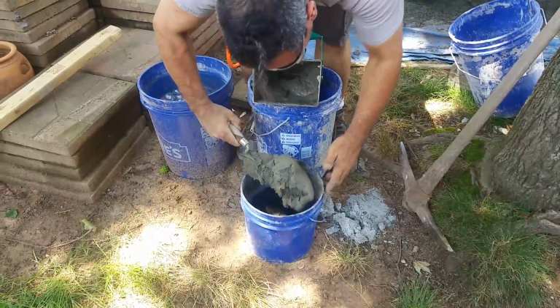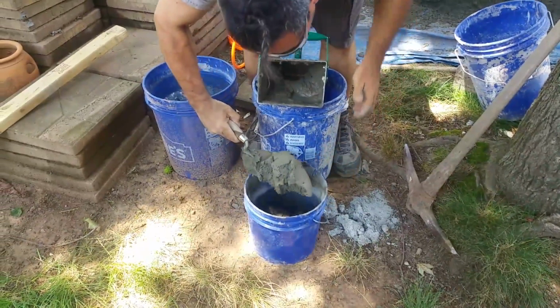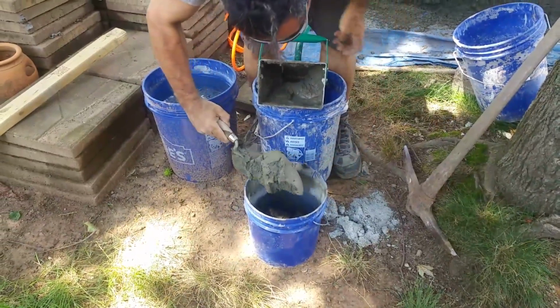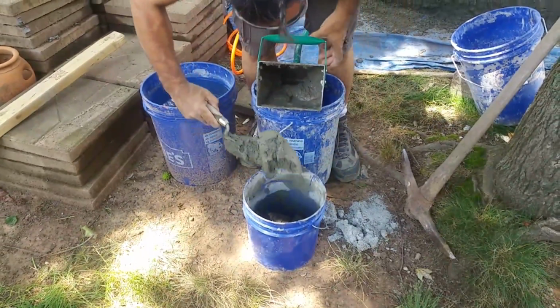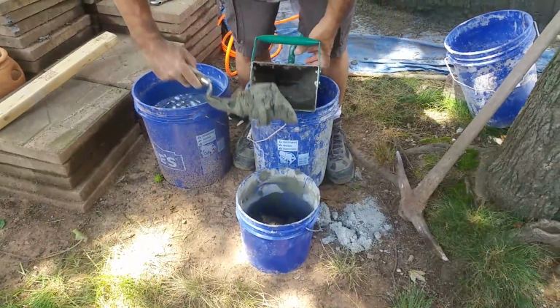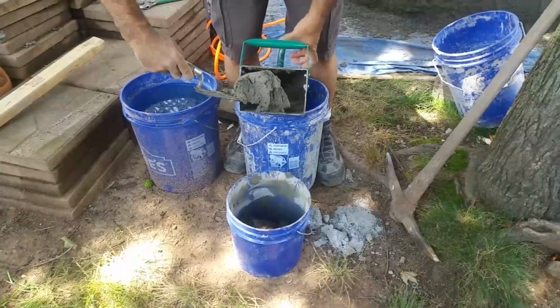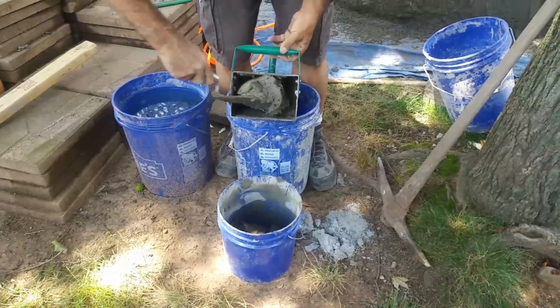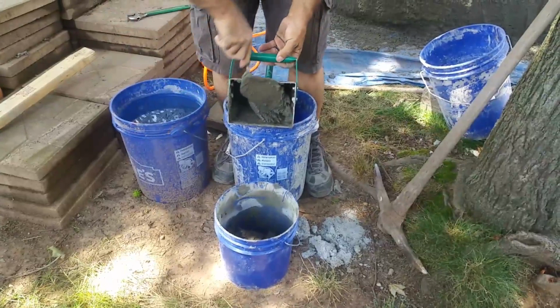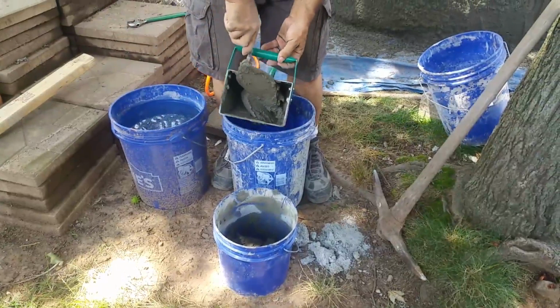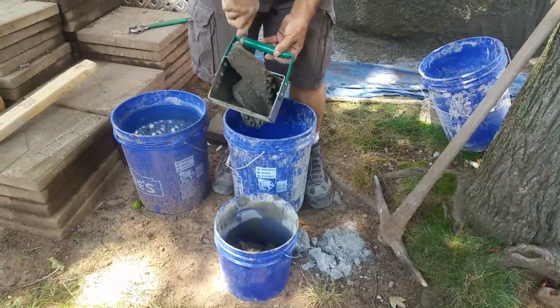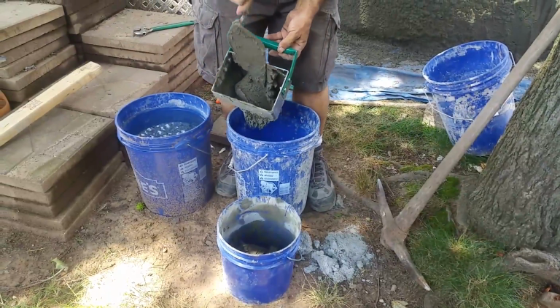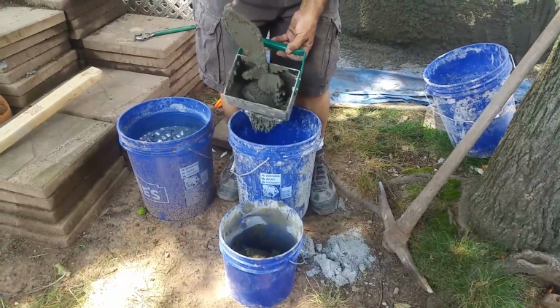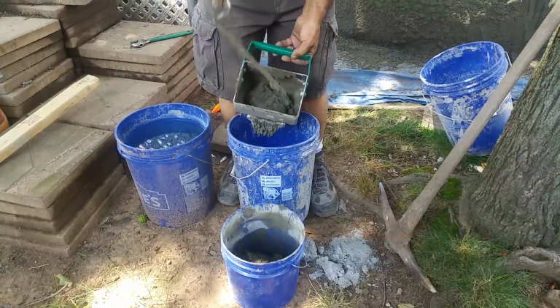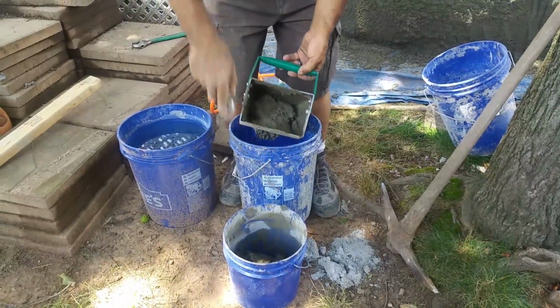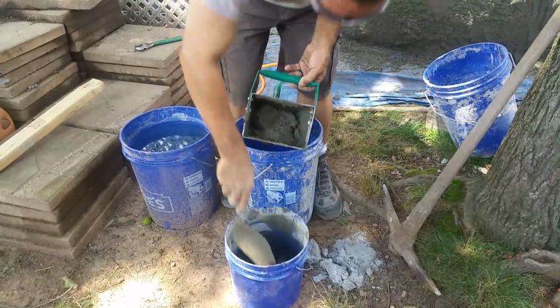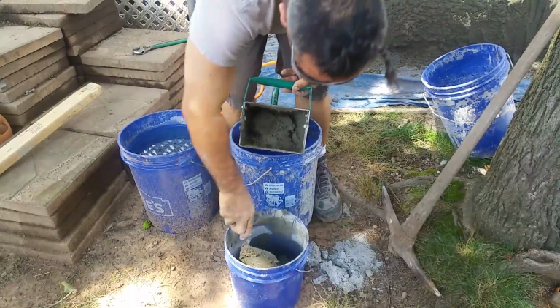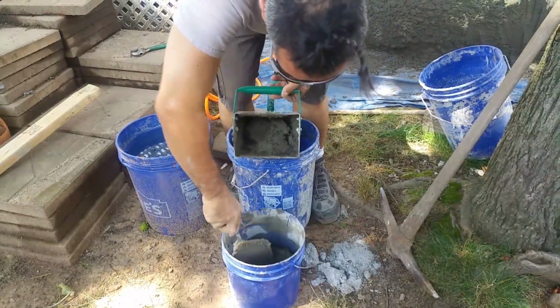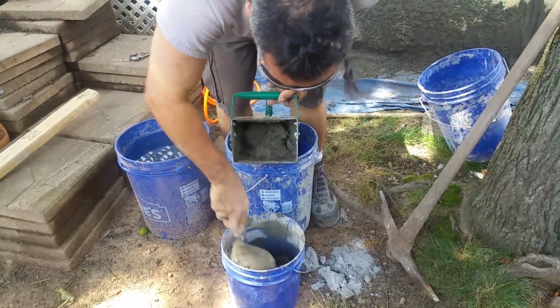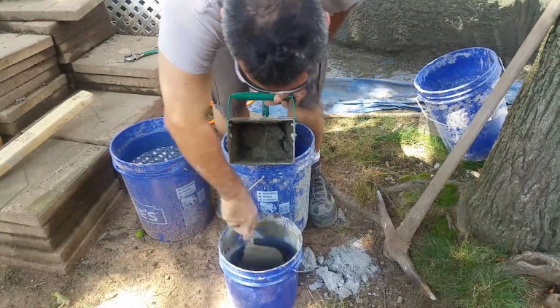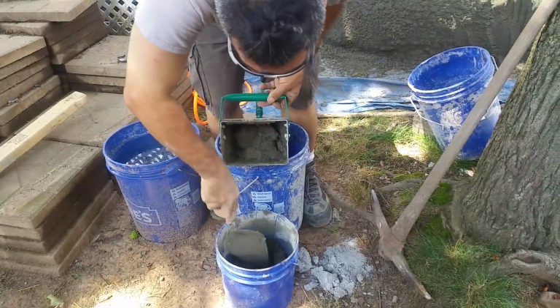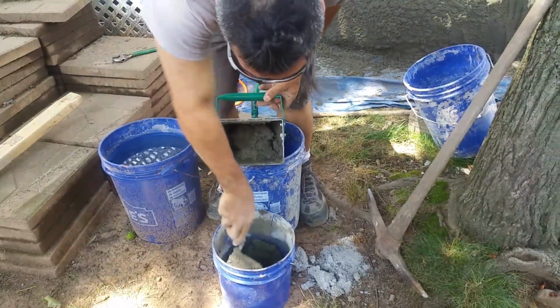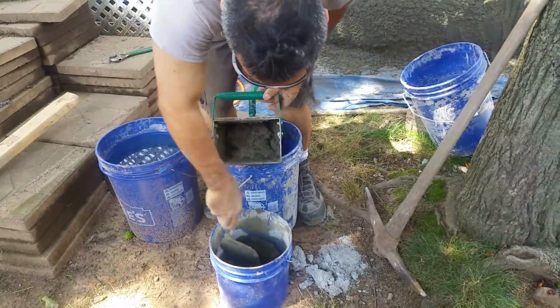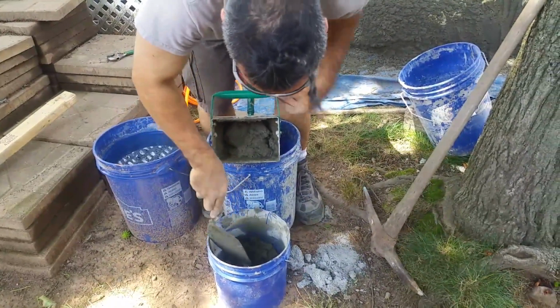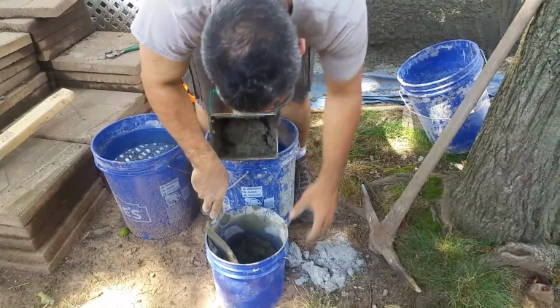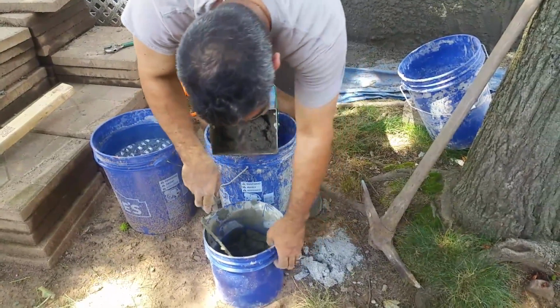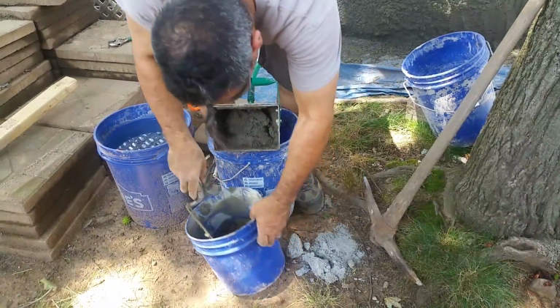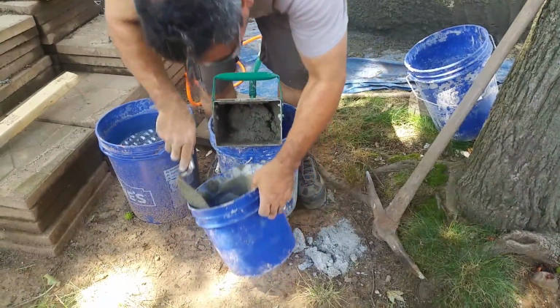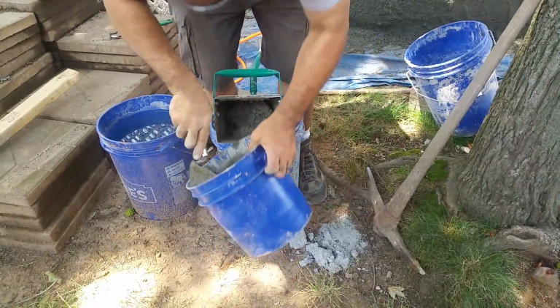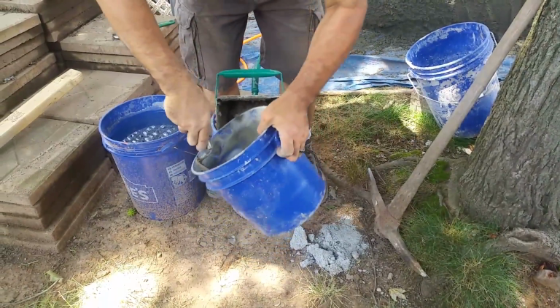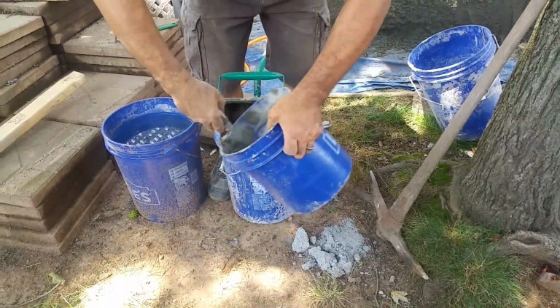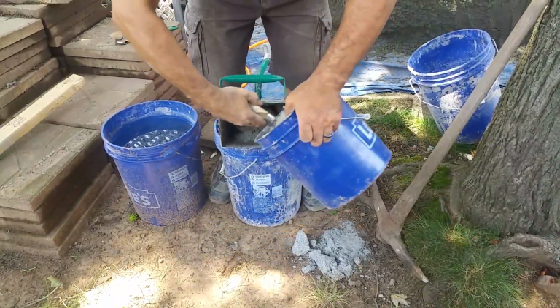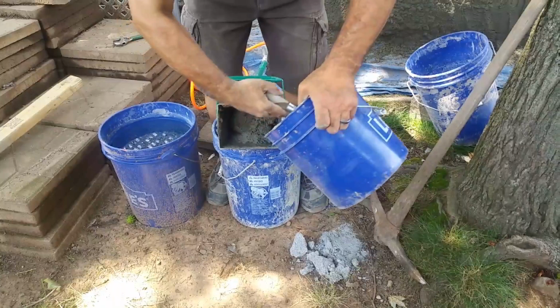It uses up the cement pretty quick, so there's a lot of refilling to be done here.